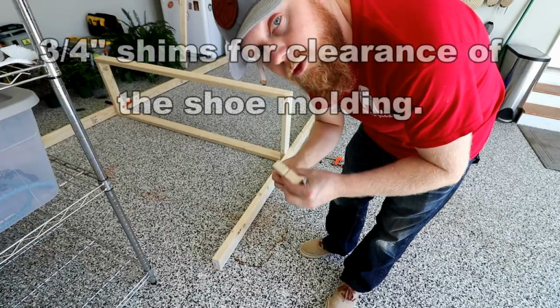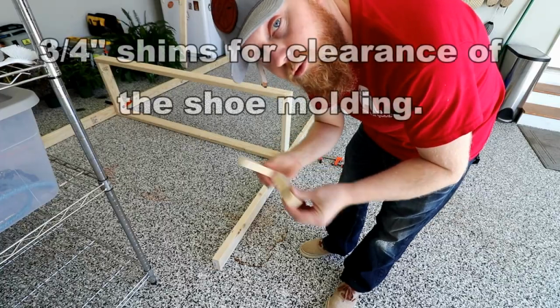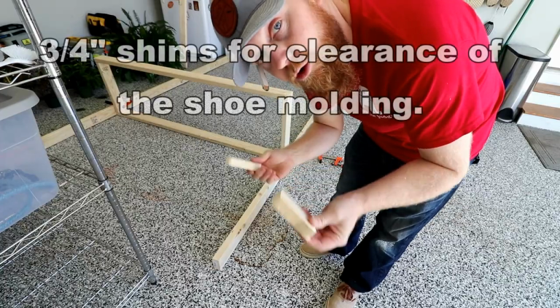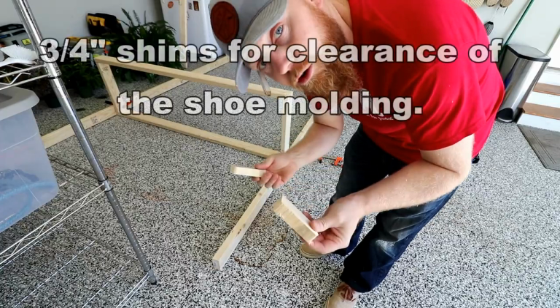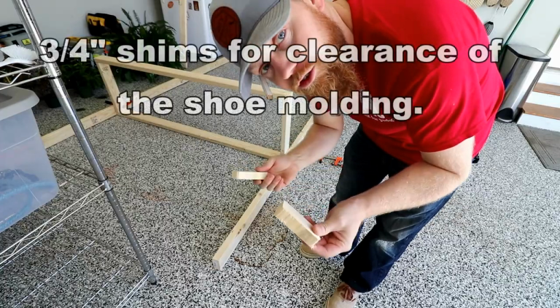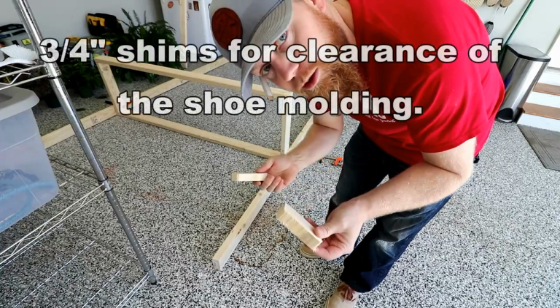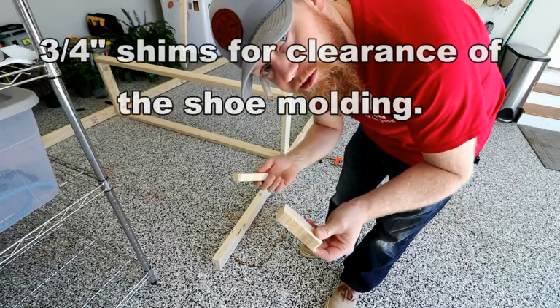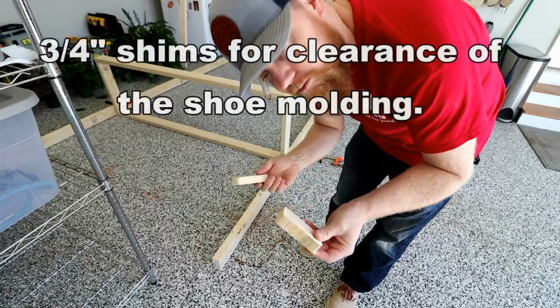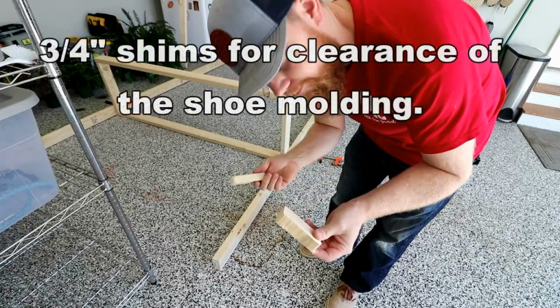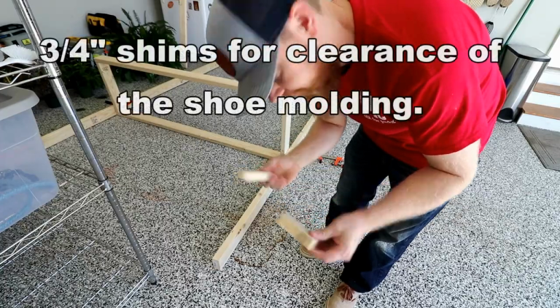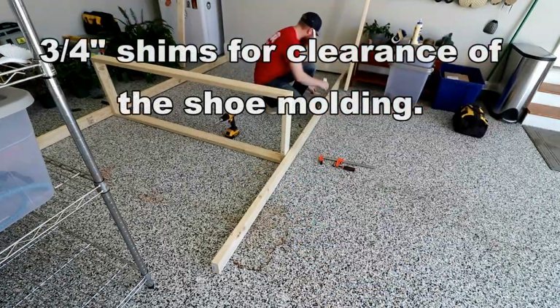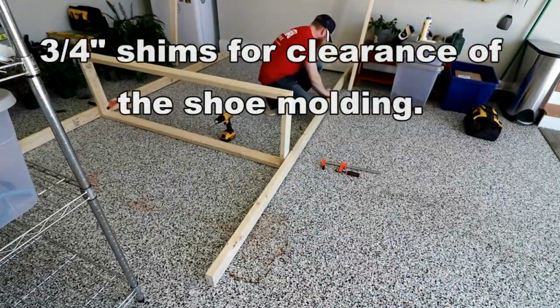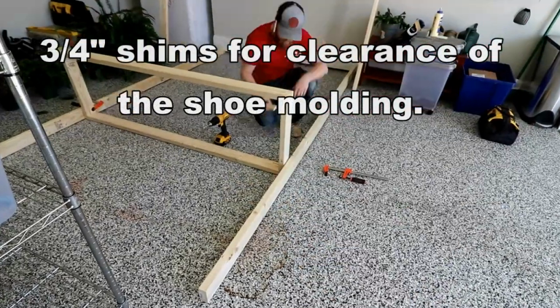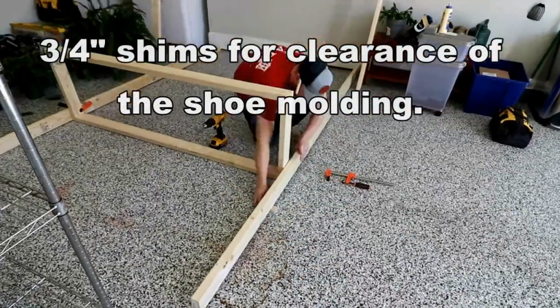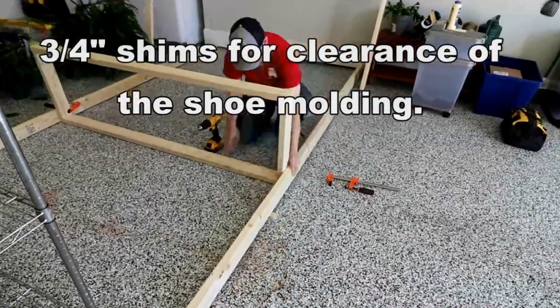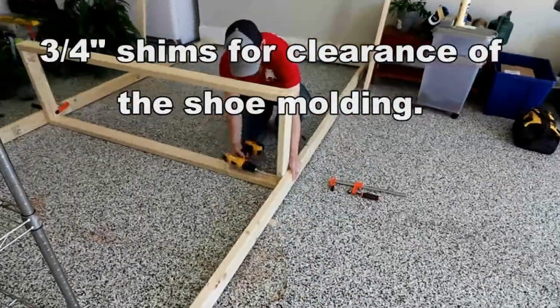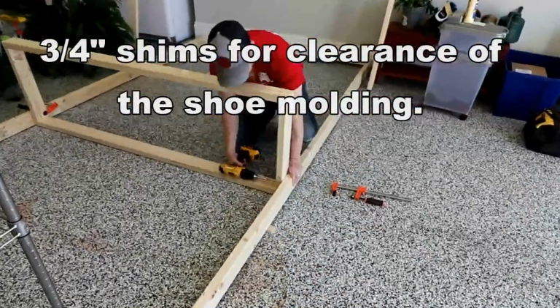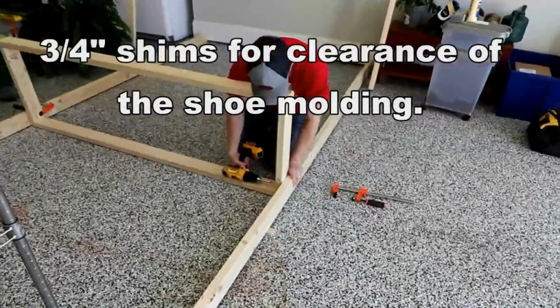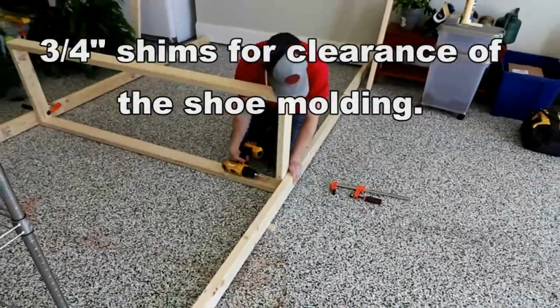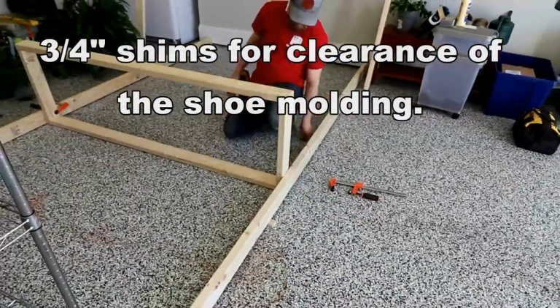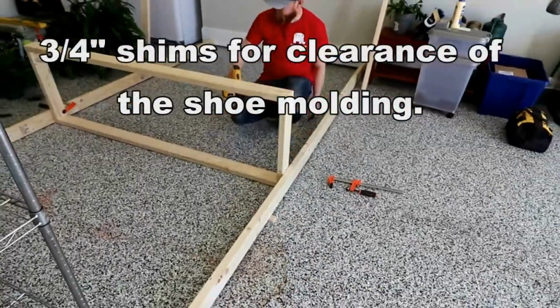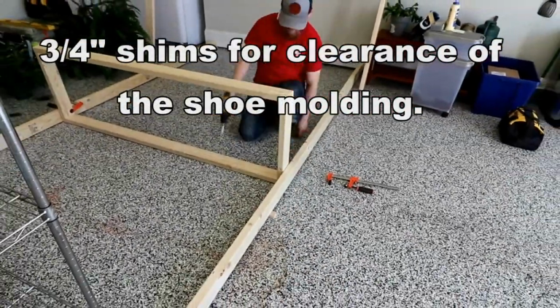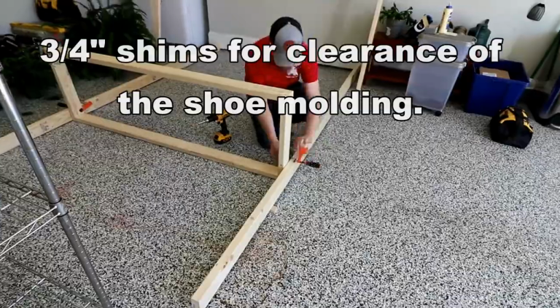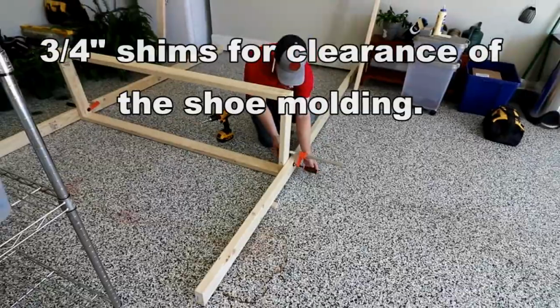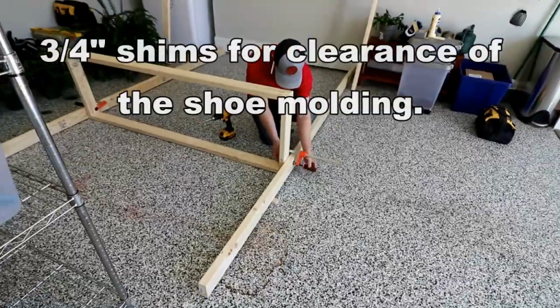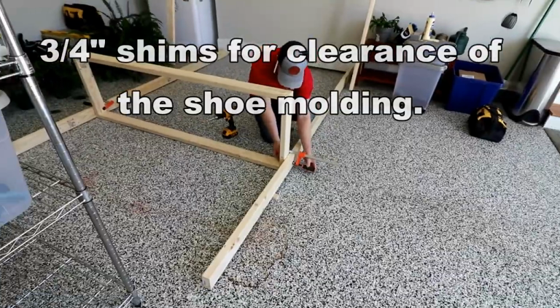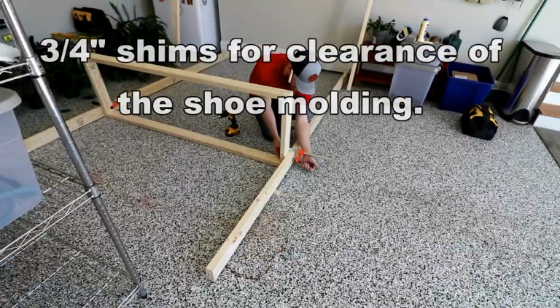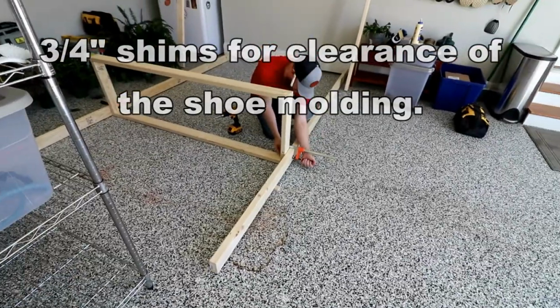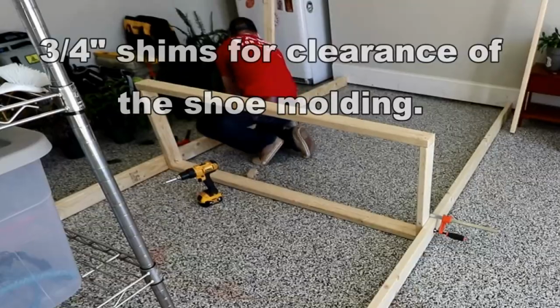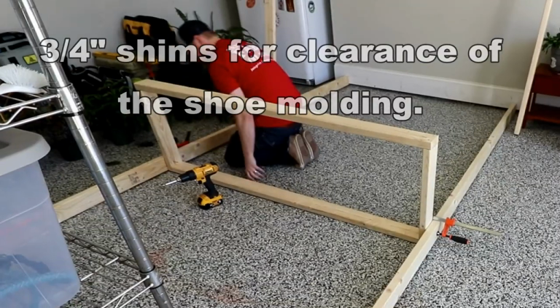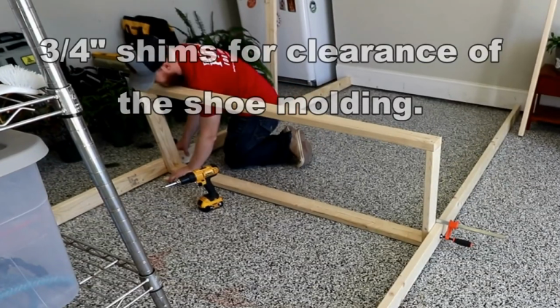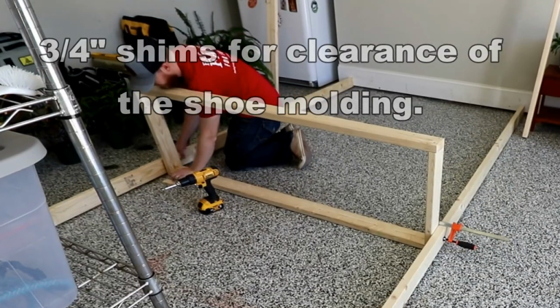I'm using three-quarter inch shims. By only putting one screw in, it still lets me pivot the shelf to get it level.